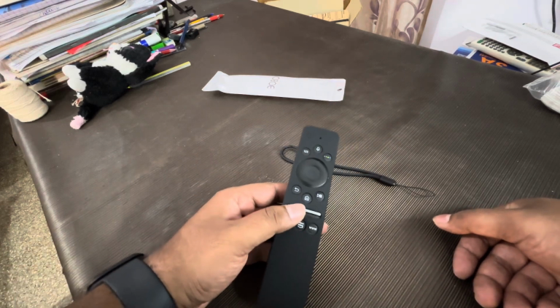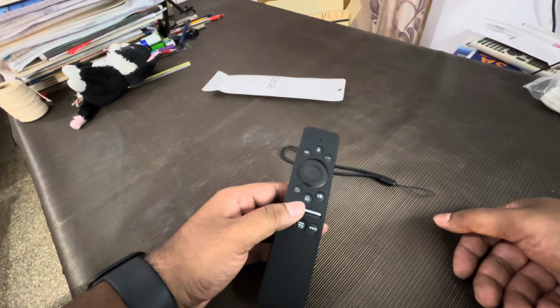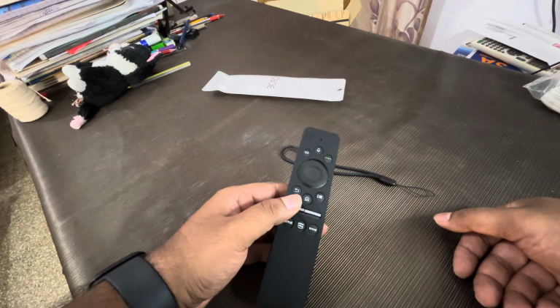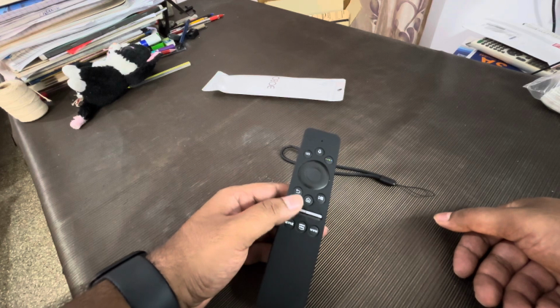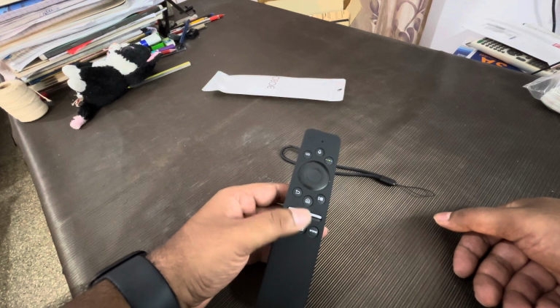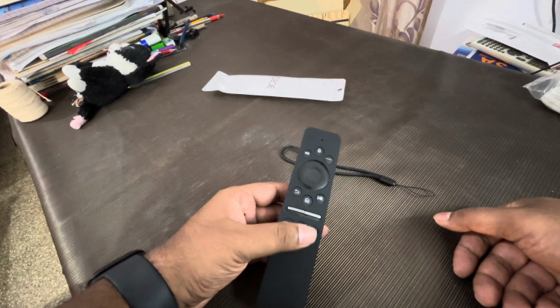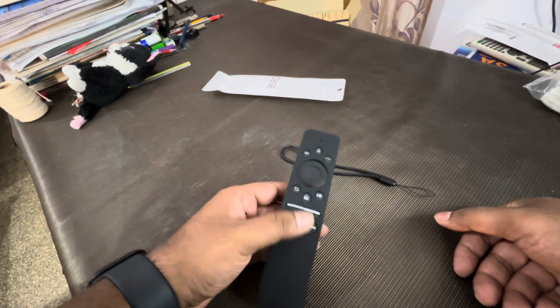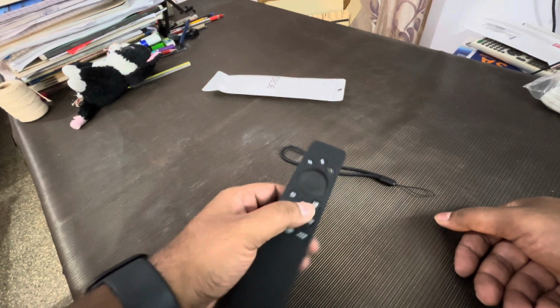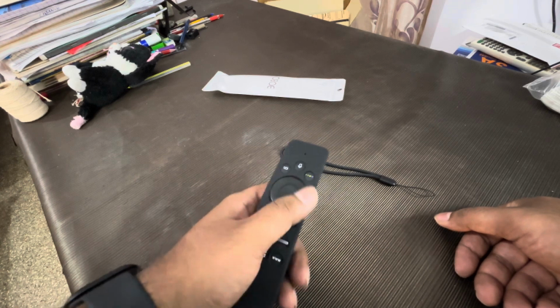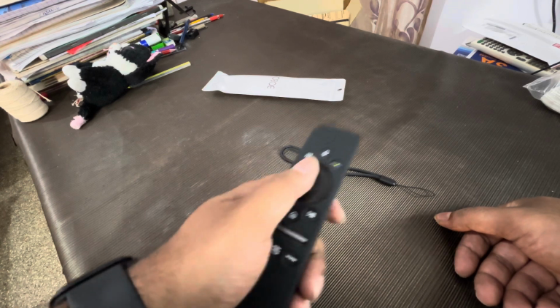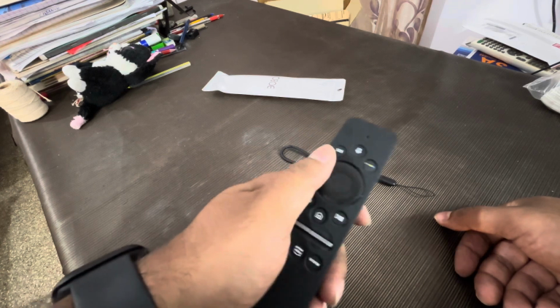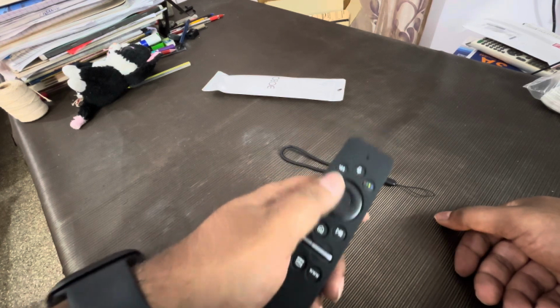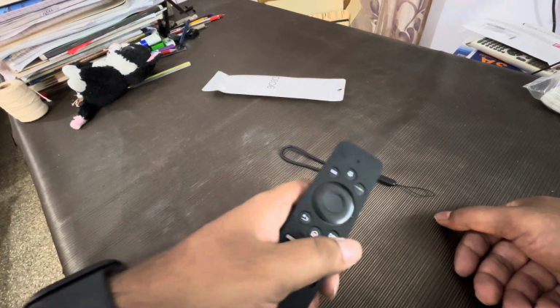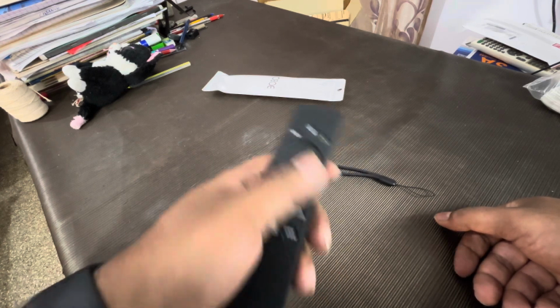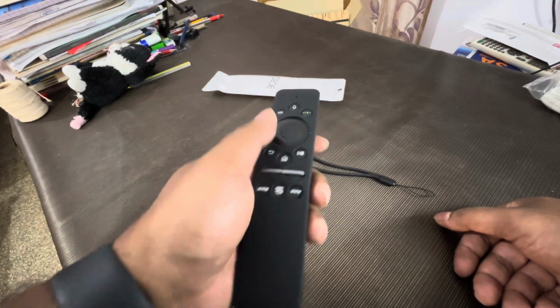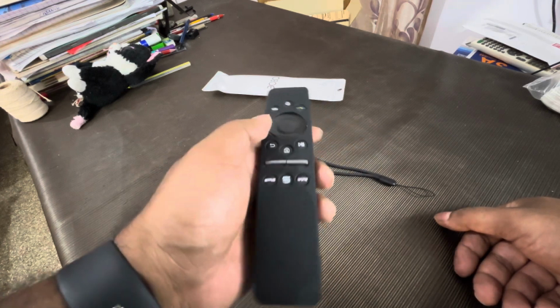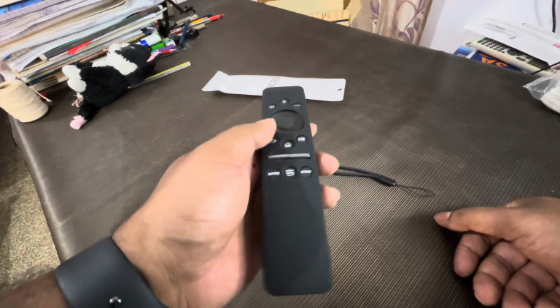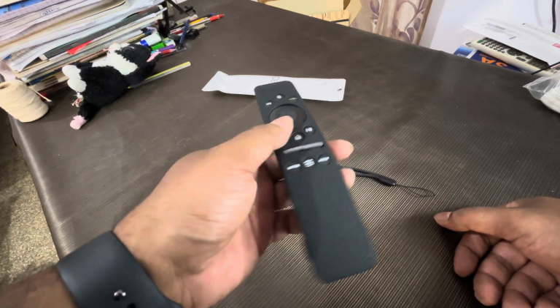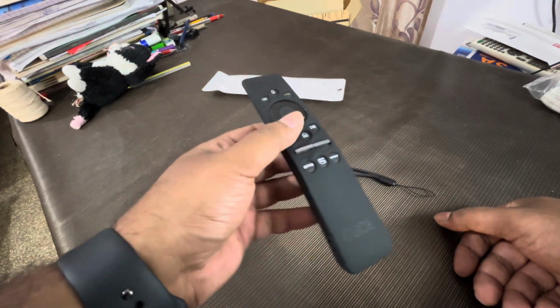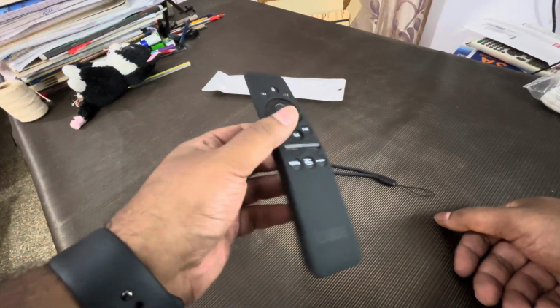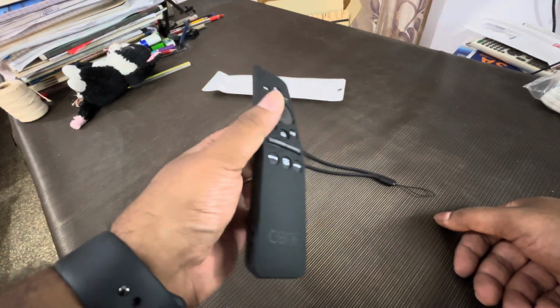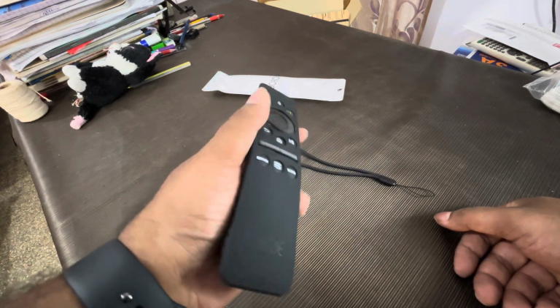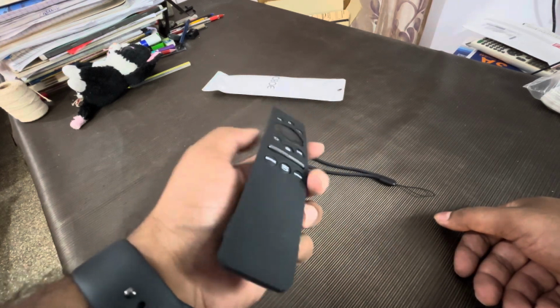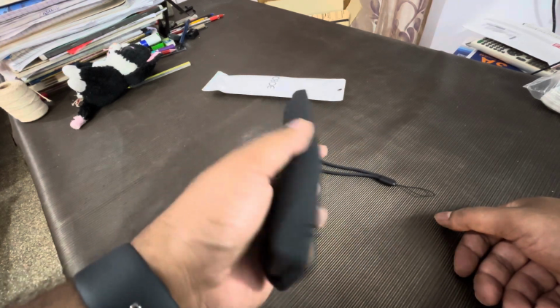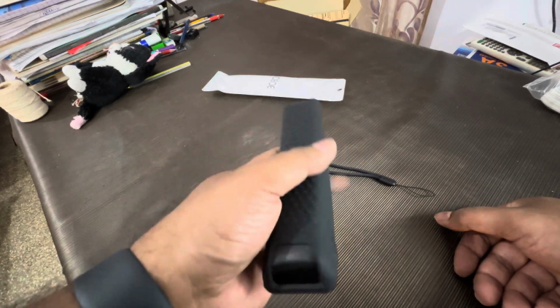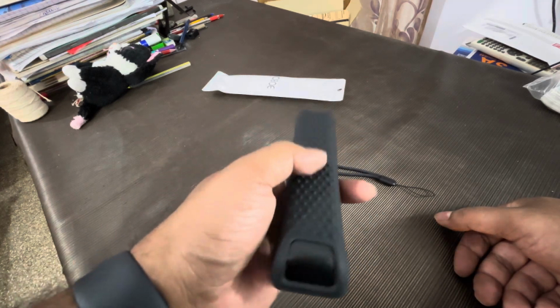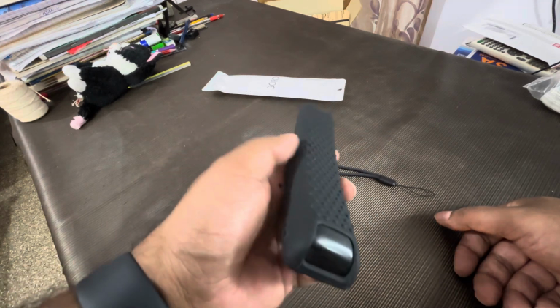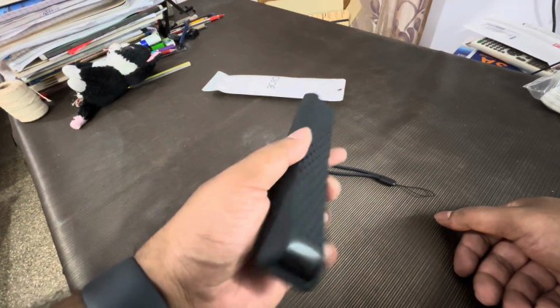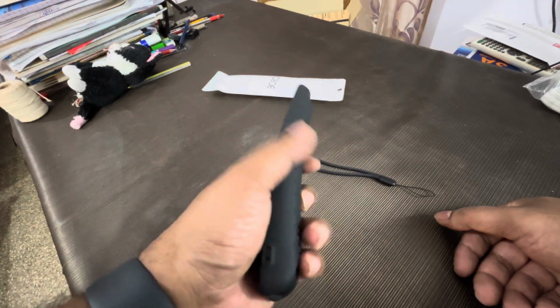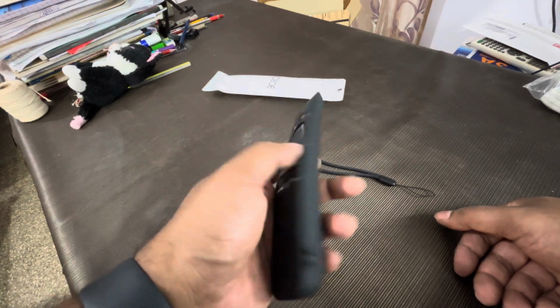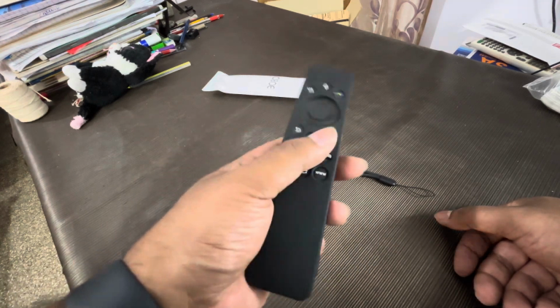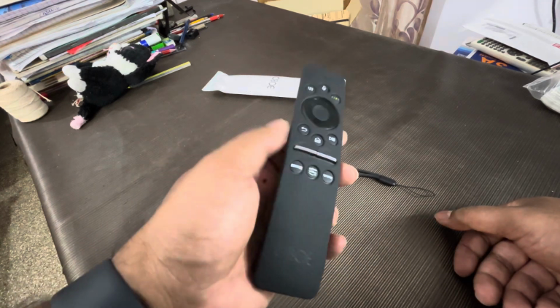Silicone cover for Samsung TV remote. Thank you. Don't forget to subscribe and watch my other videos.